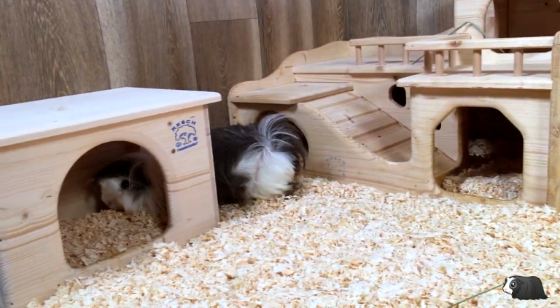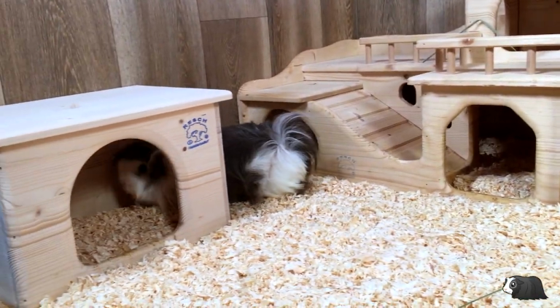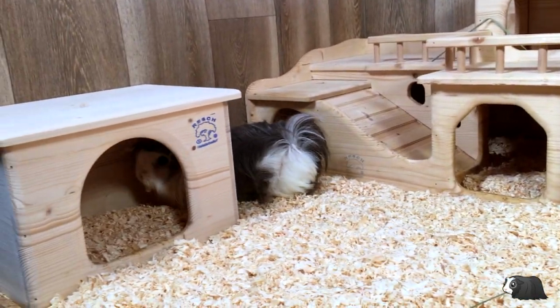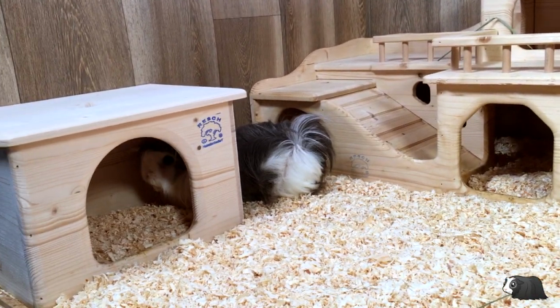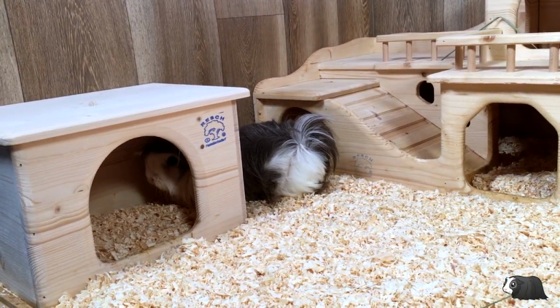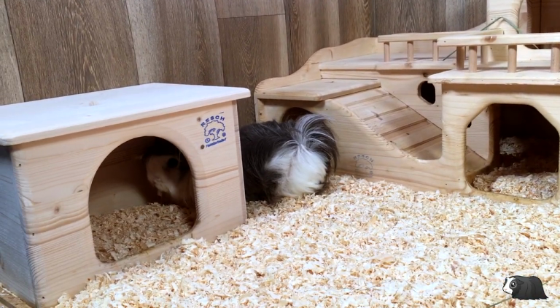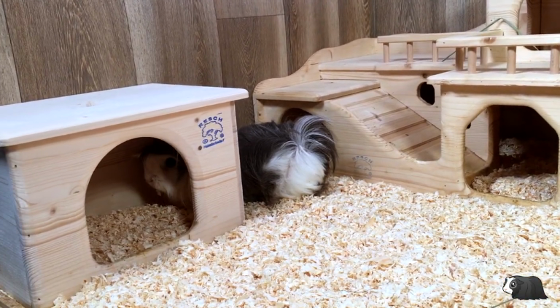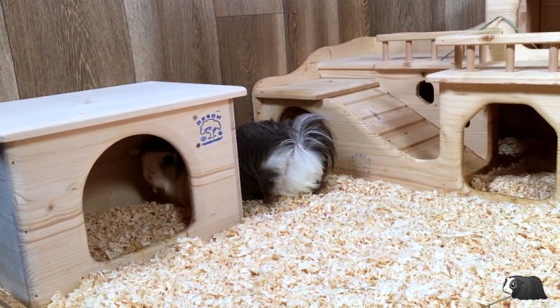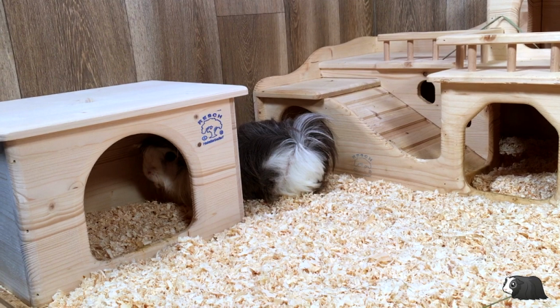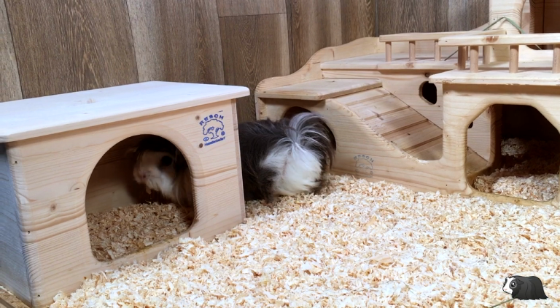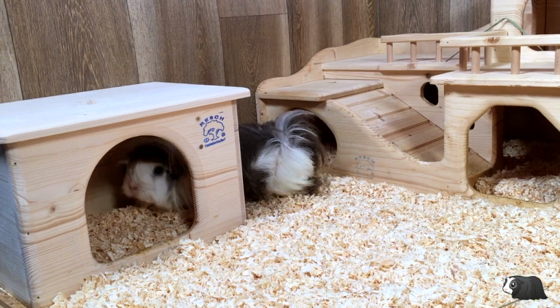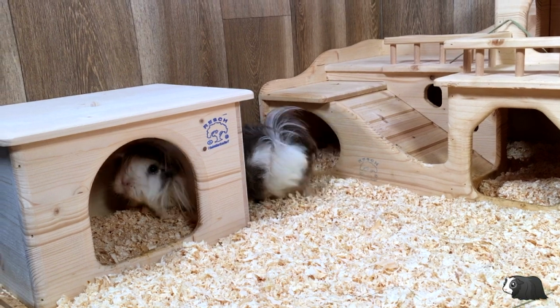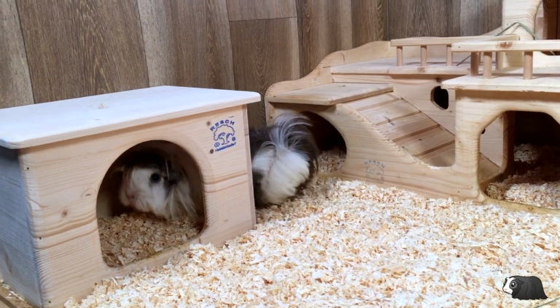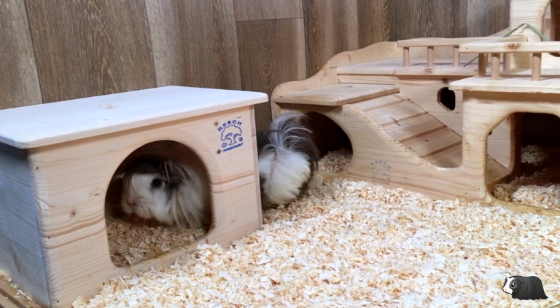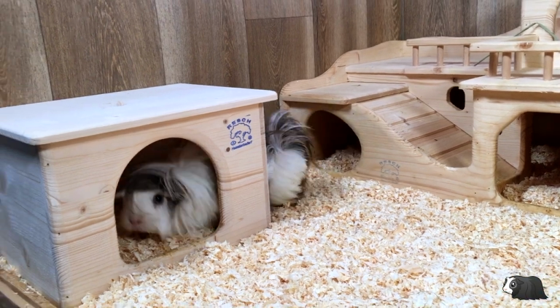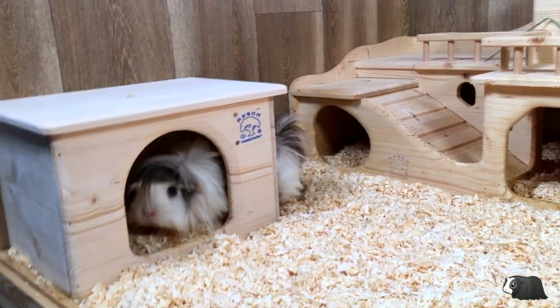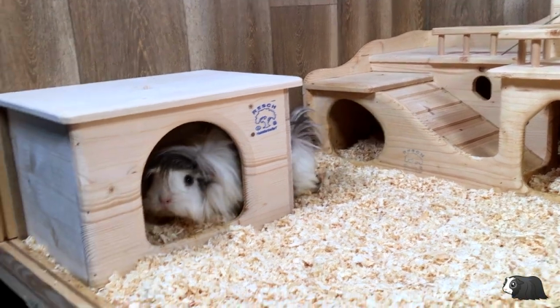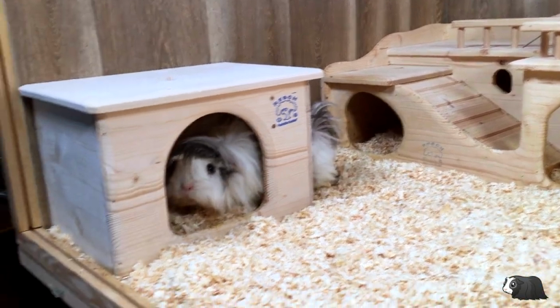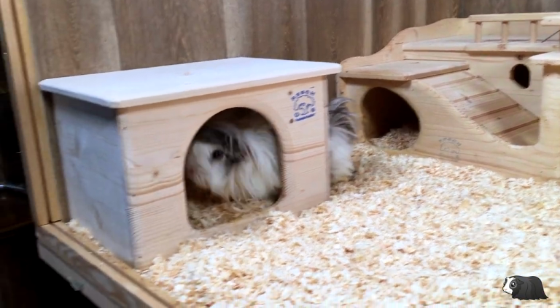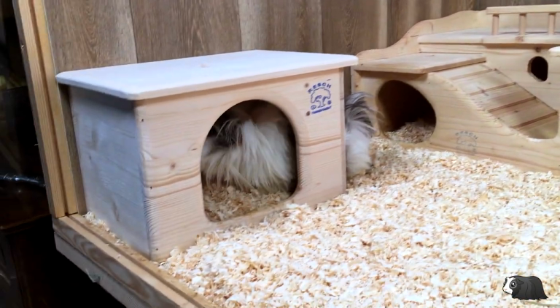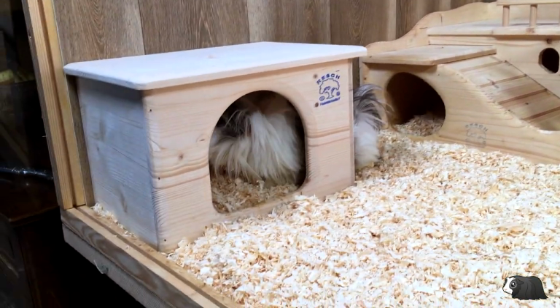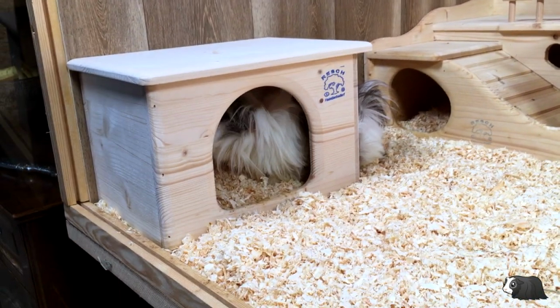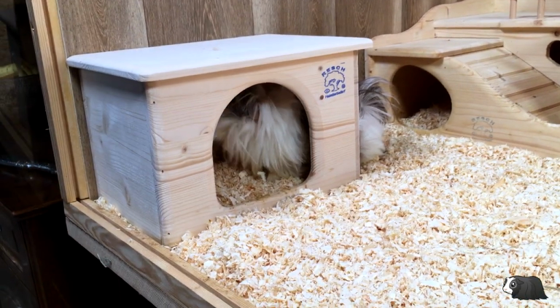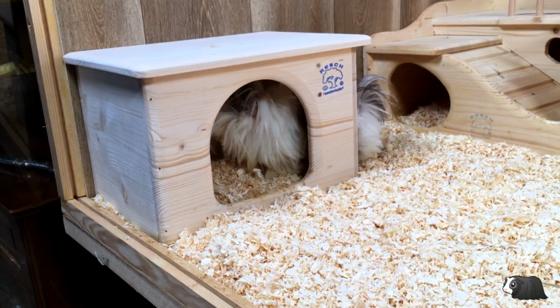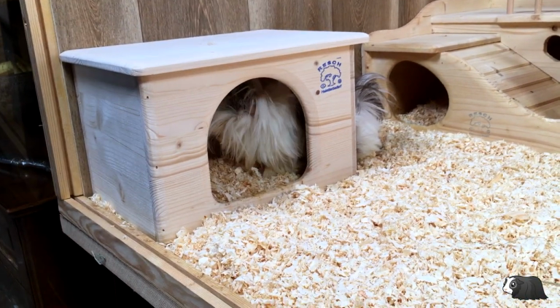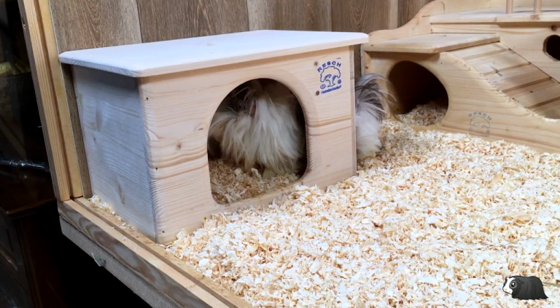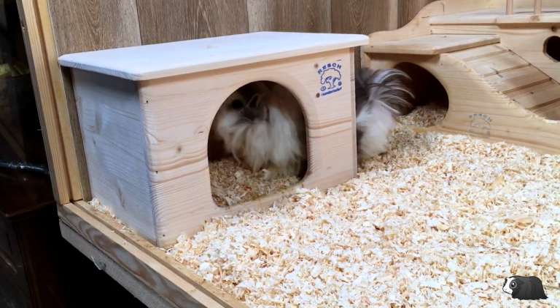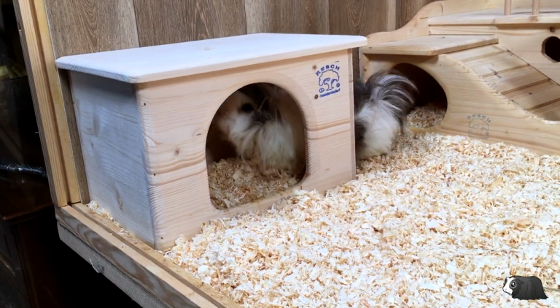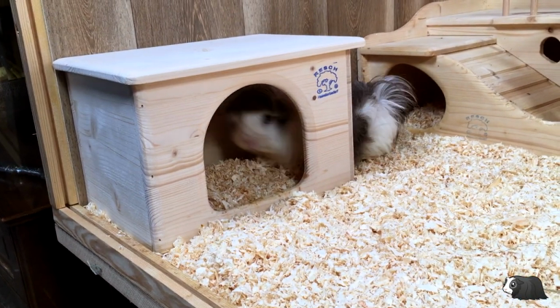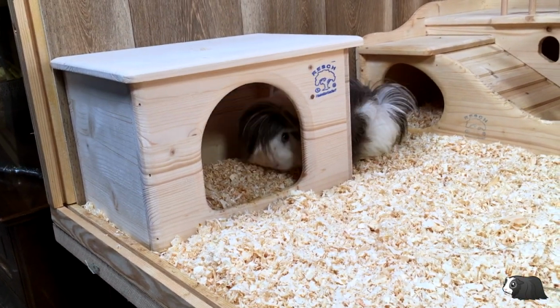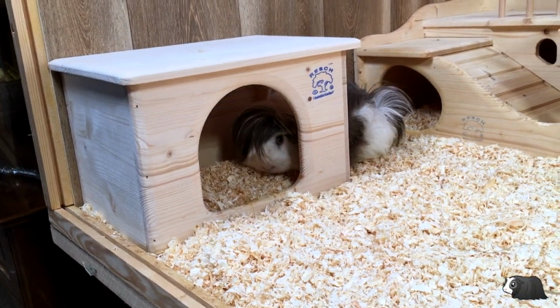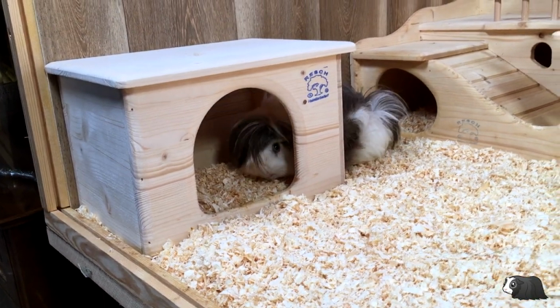I did put some hay in the wooden houses later on, just to give them a little bit of added comfort.